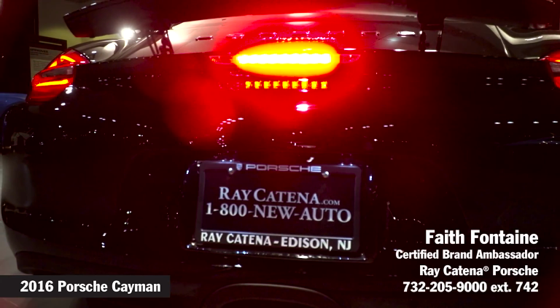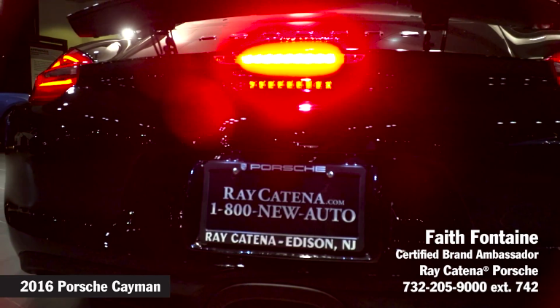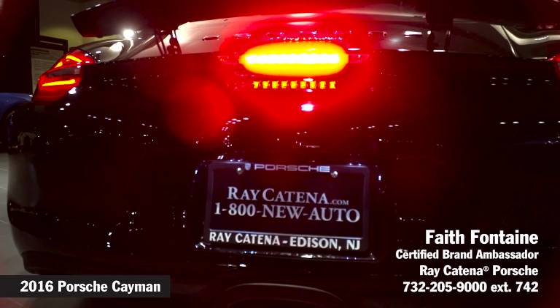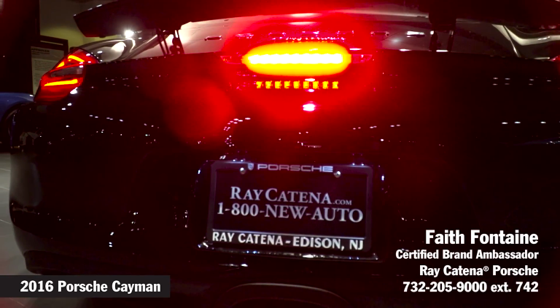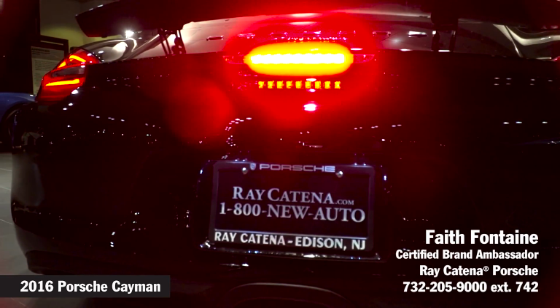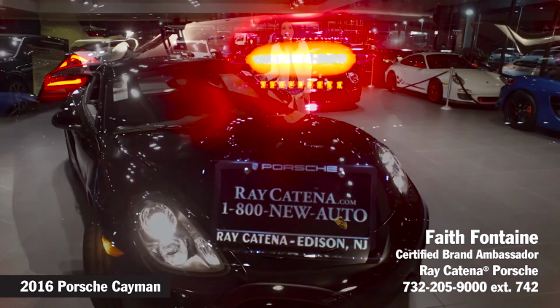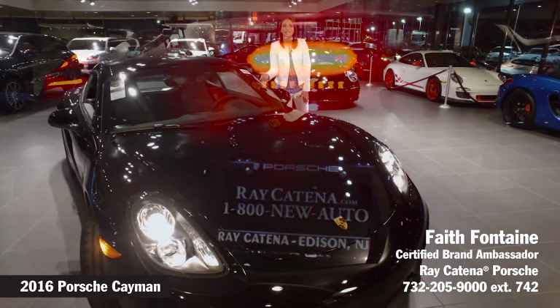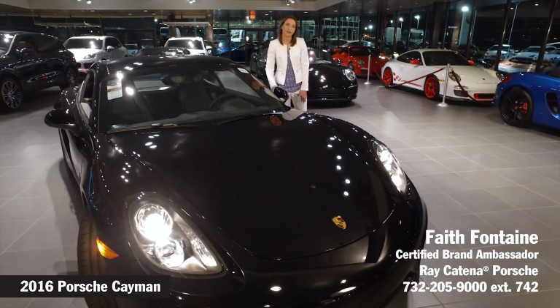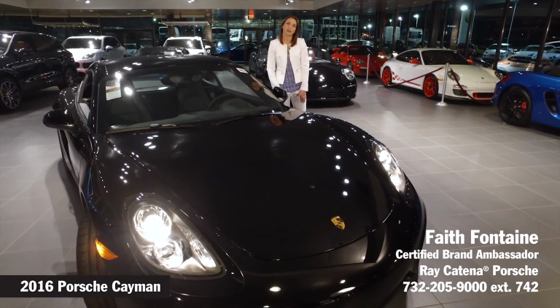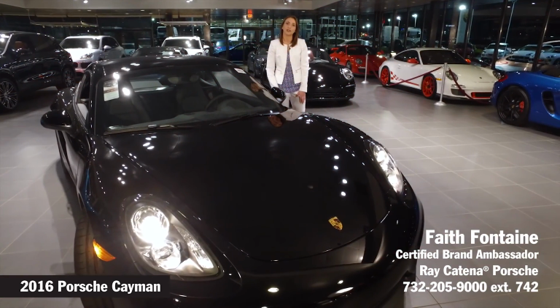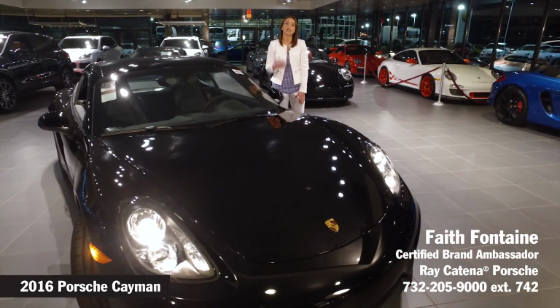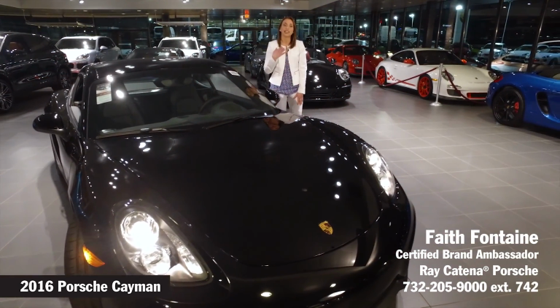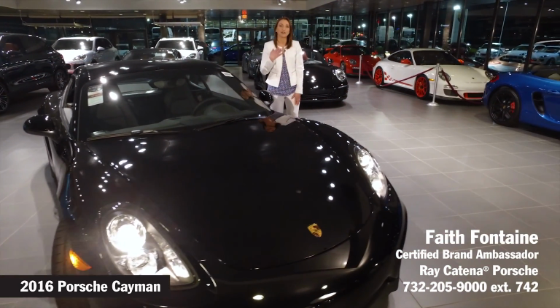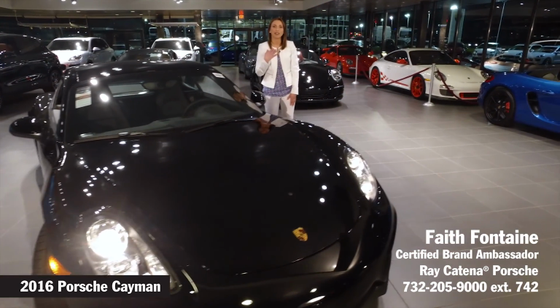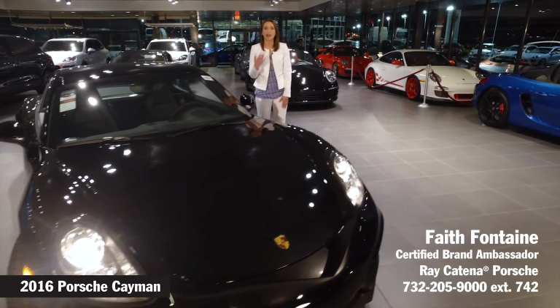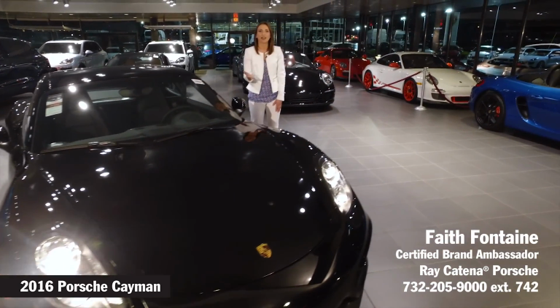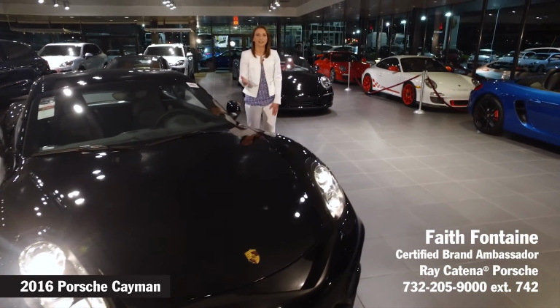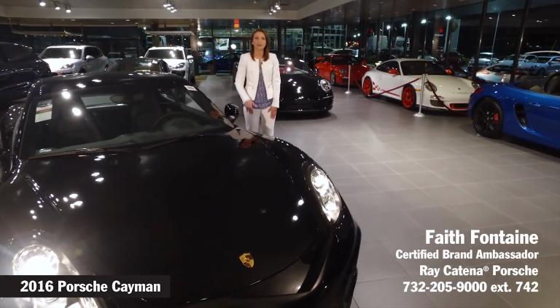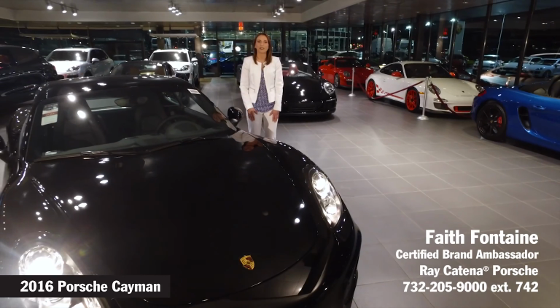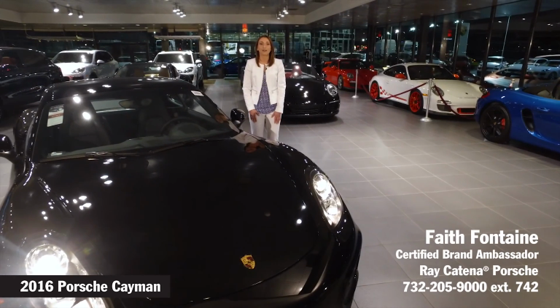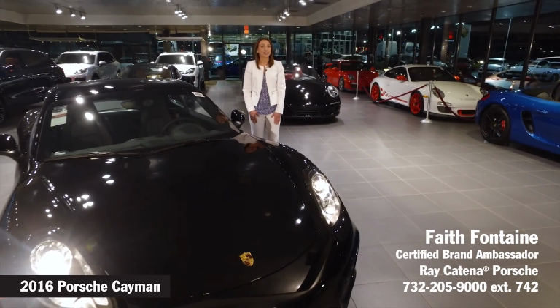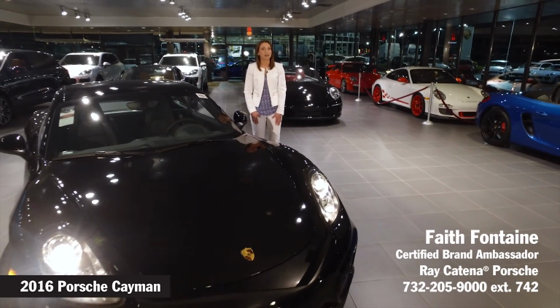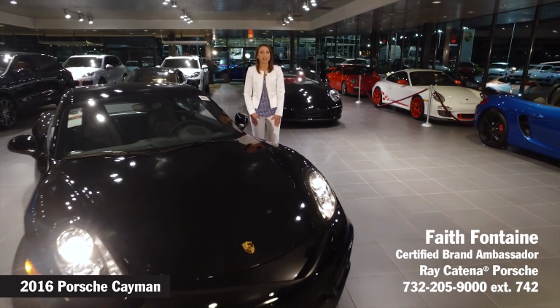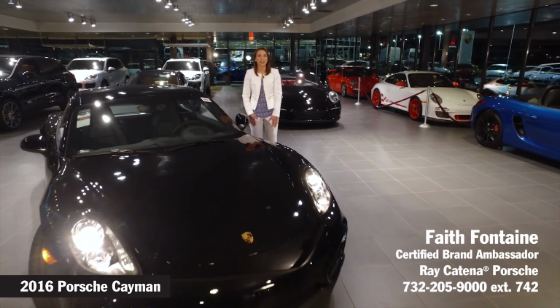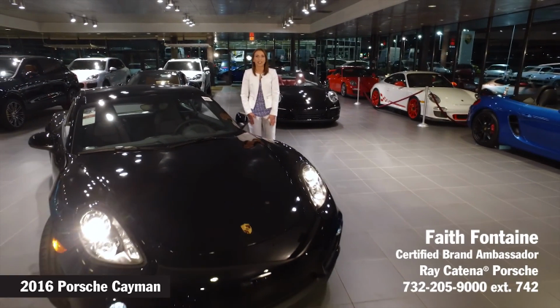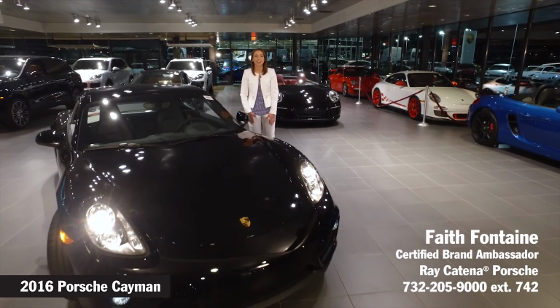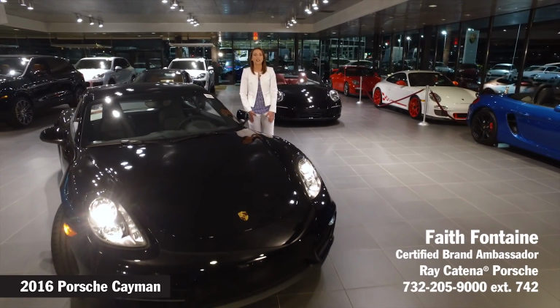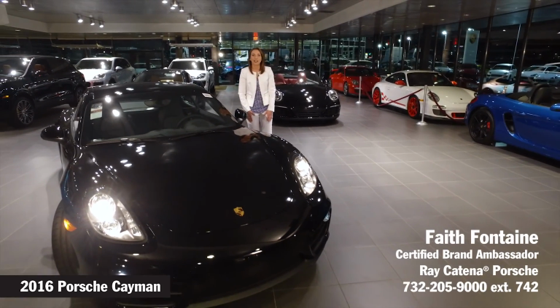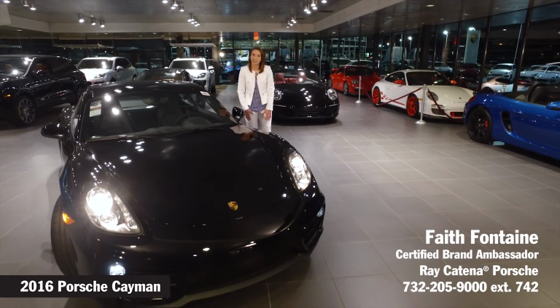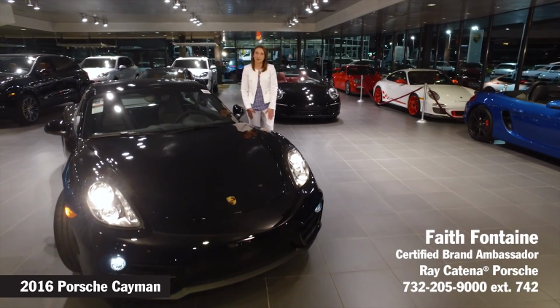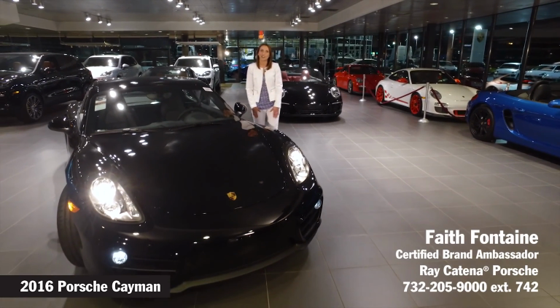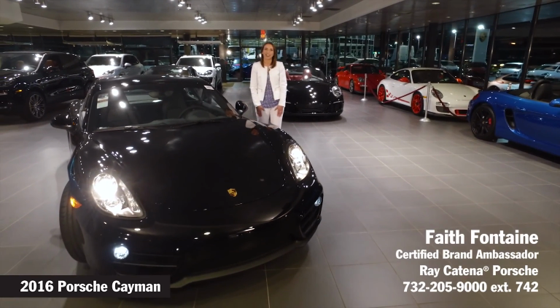Performance wise, this is a fantastic vehicle, but don't just take it from me. Come on in and see for yourself. Ask for me, Faith Fontaine, here at Rakitina Porsche in Edison.